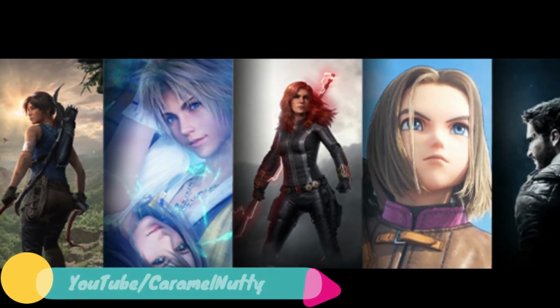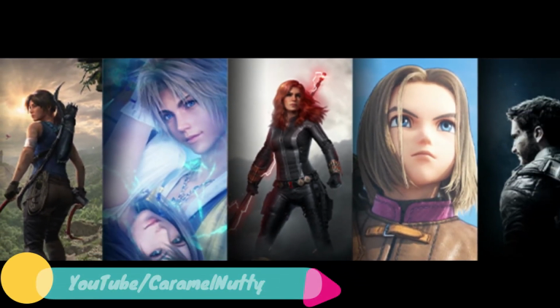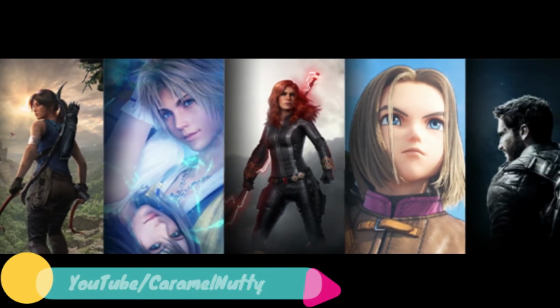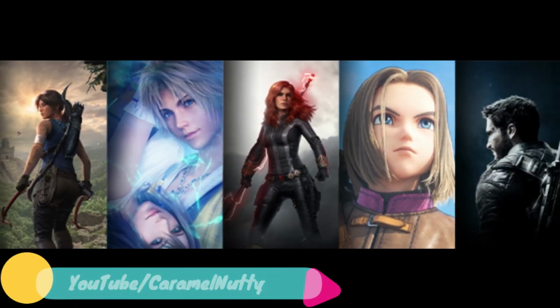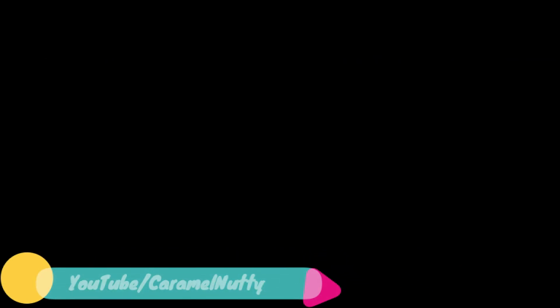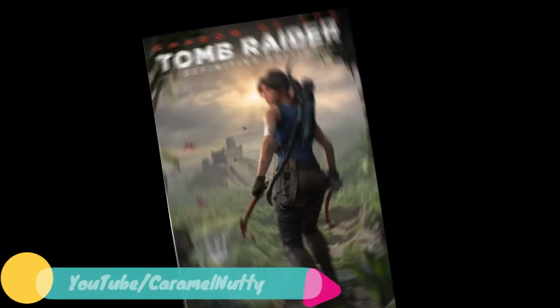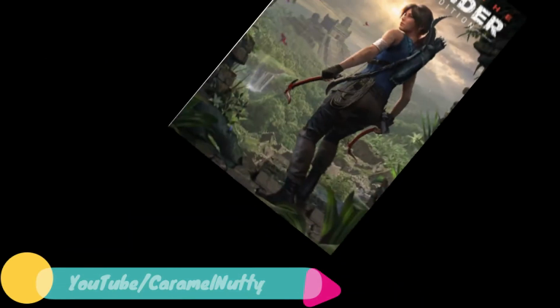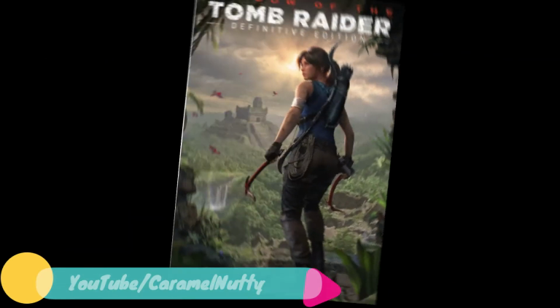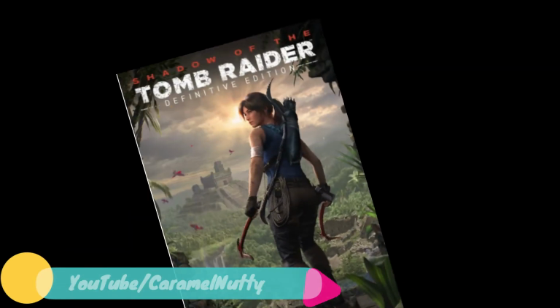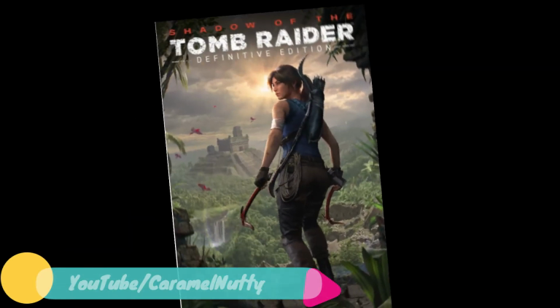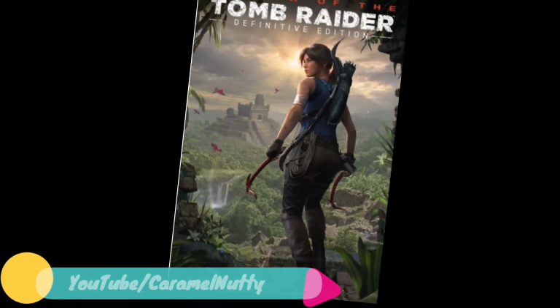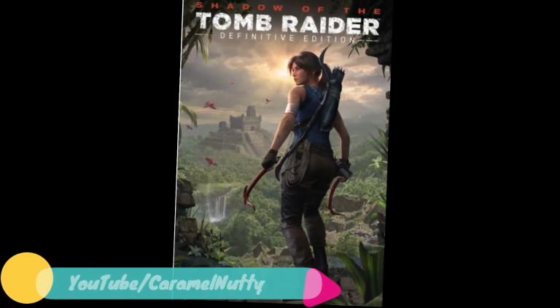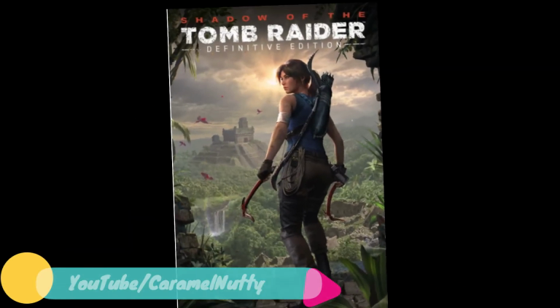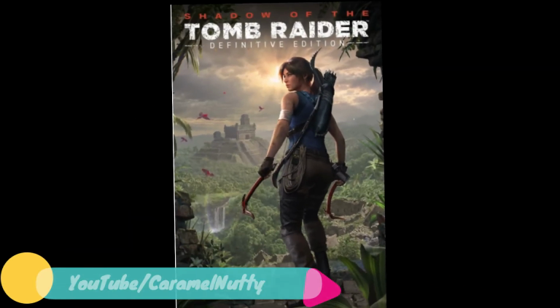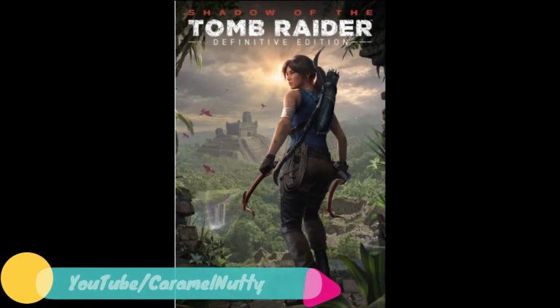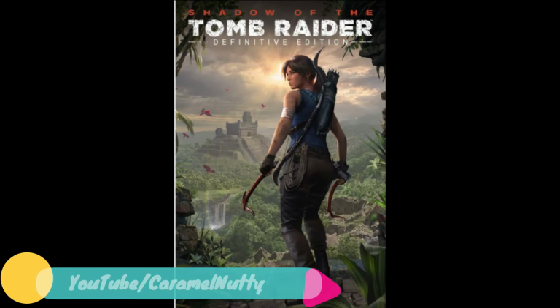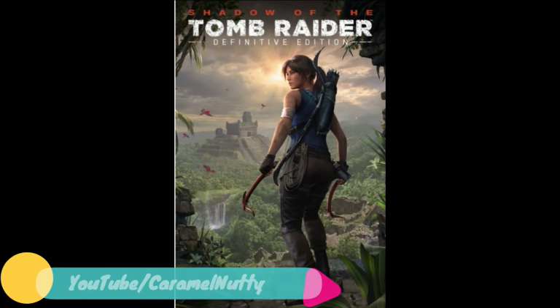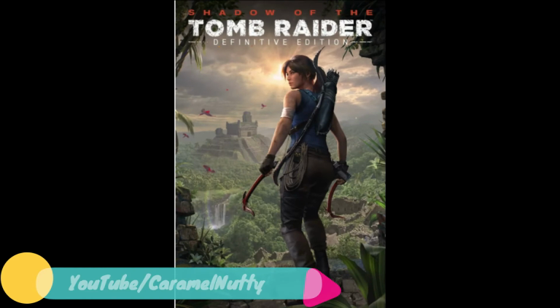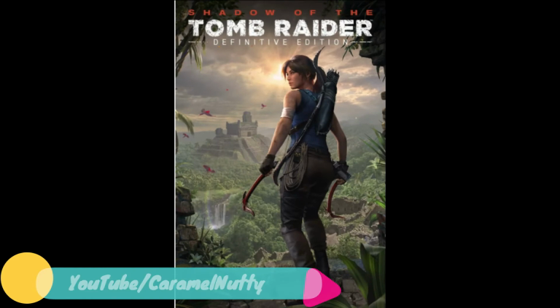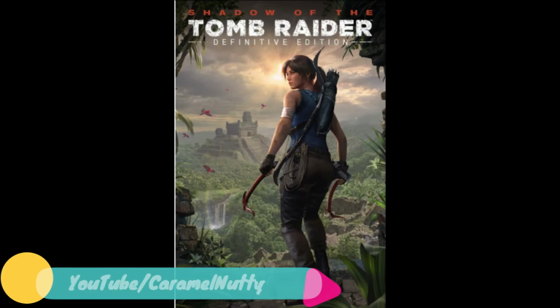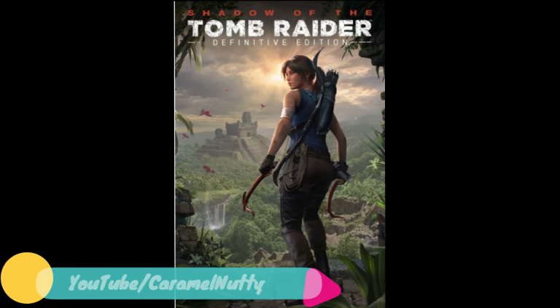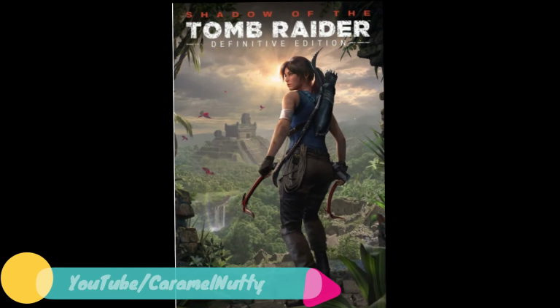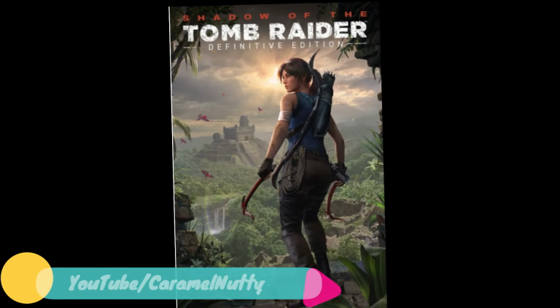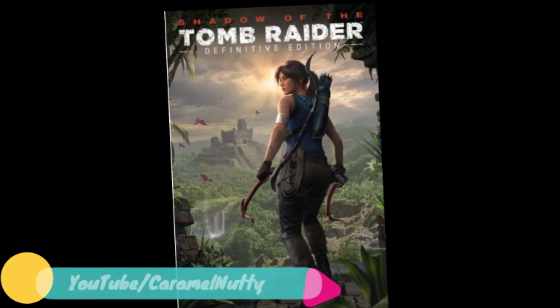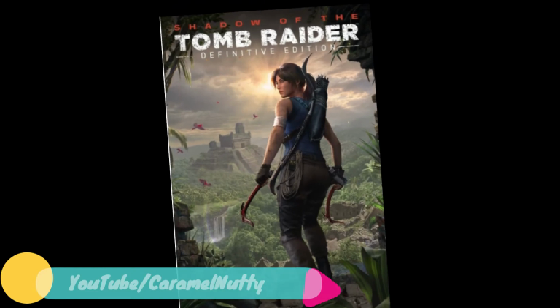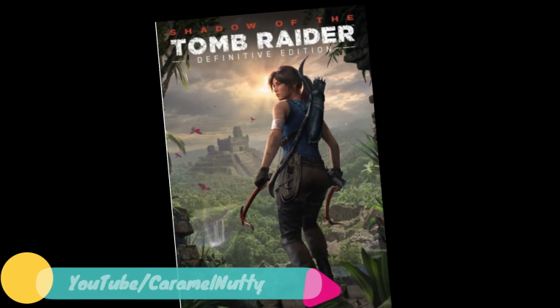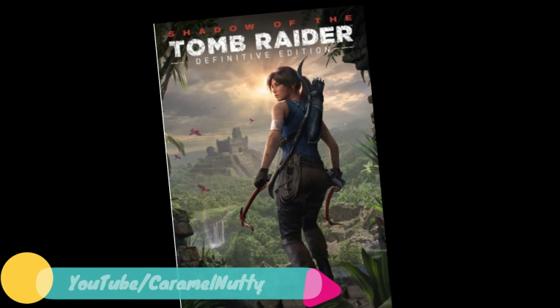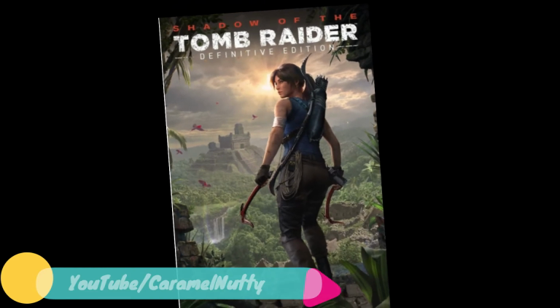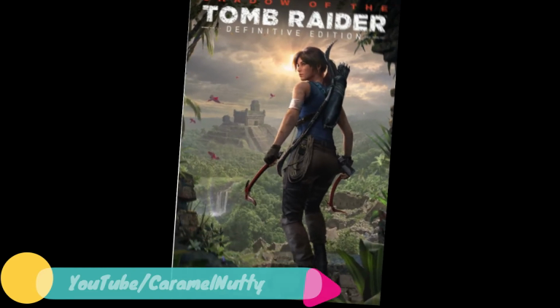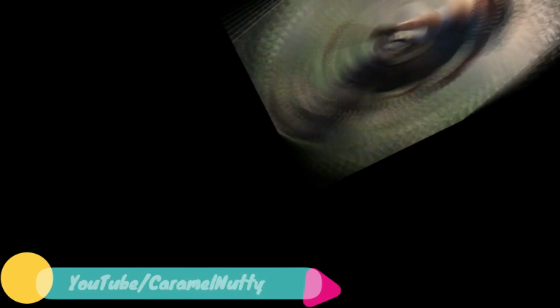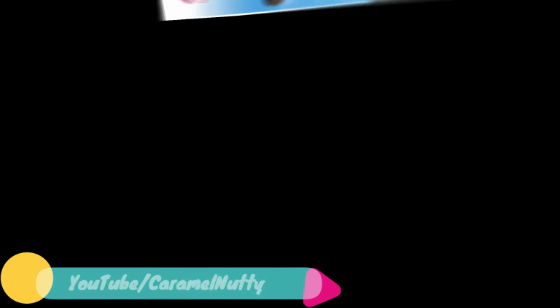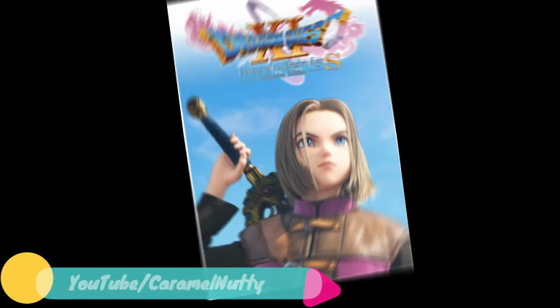First up: Shadow of the Tomb Raider Definitive Edition — 75% off in the sale.